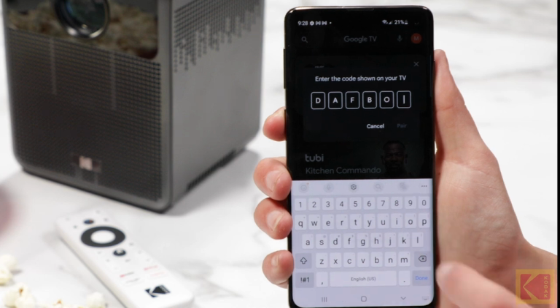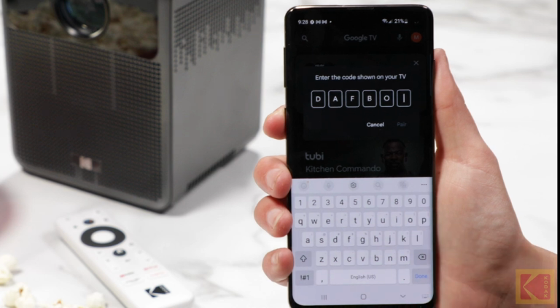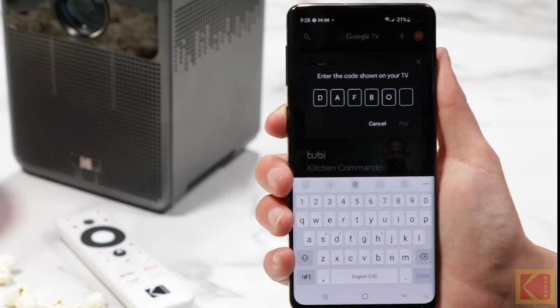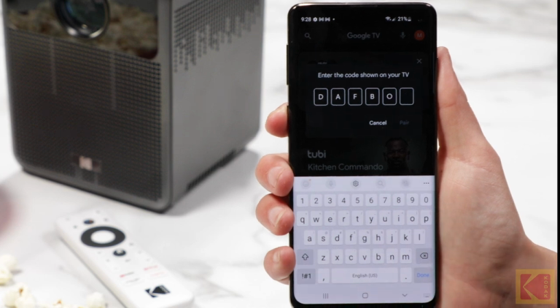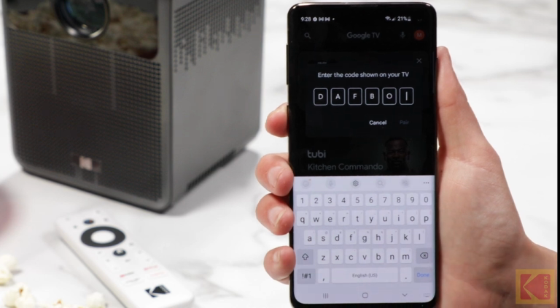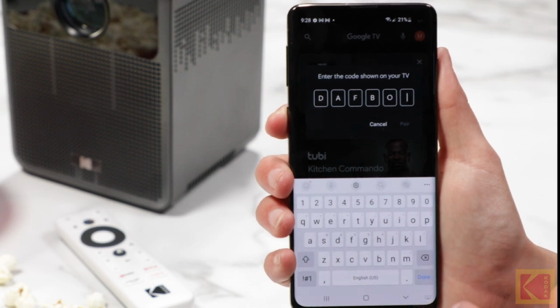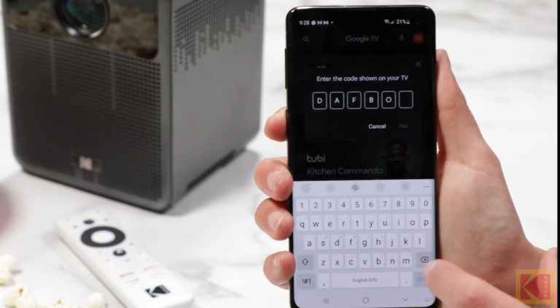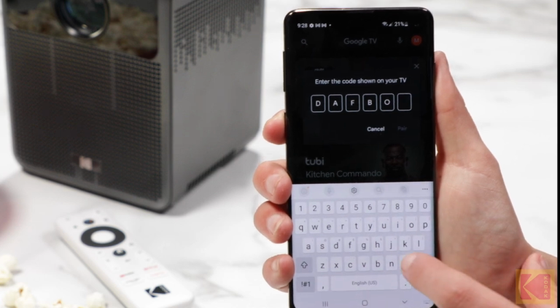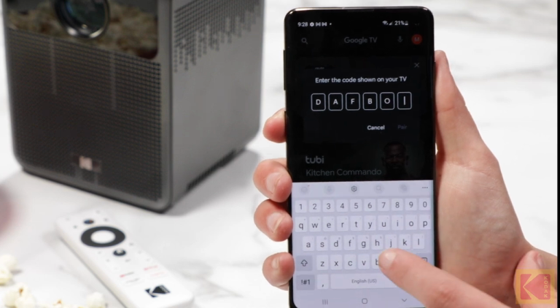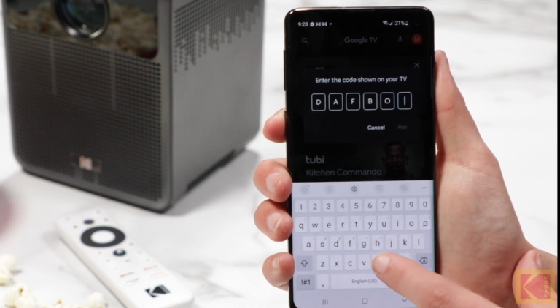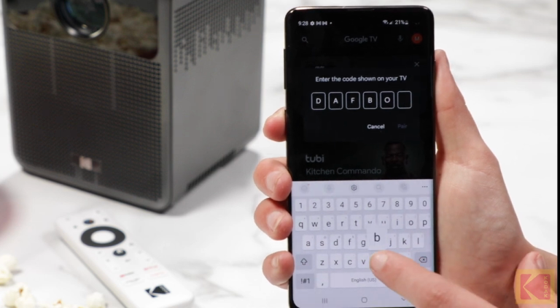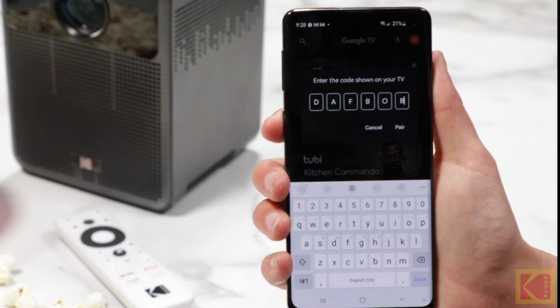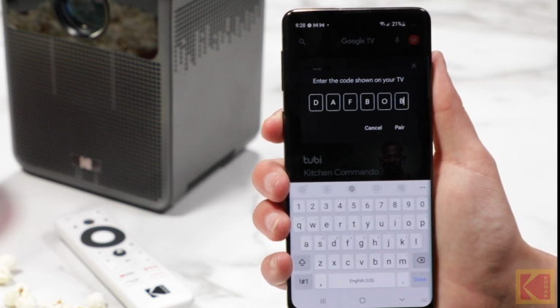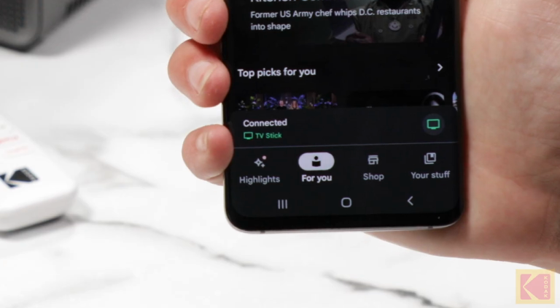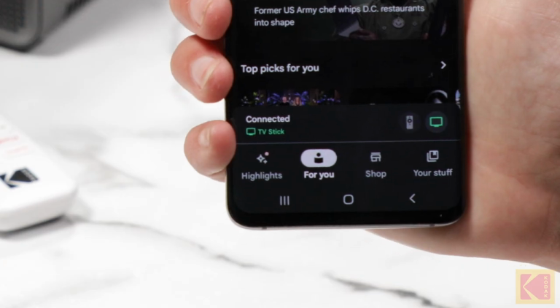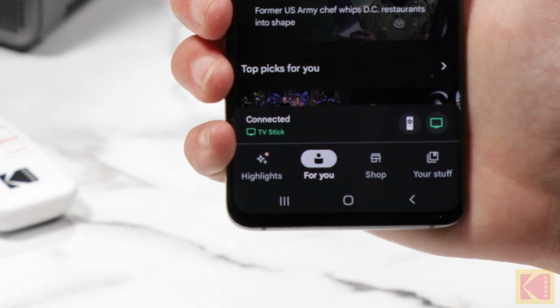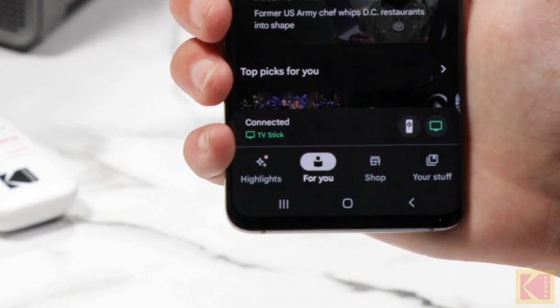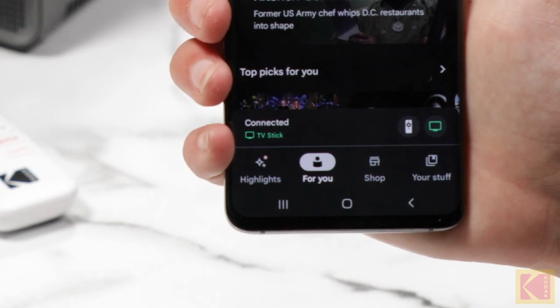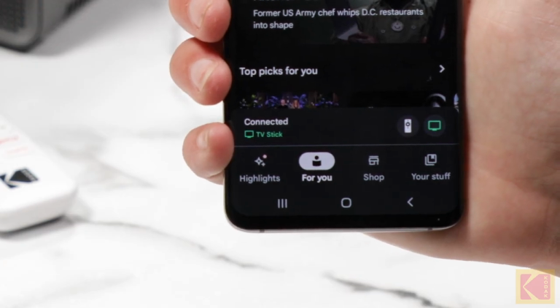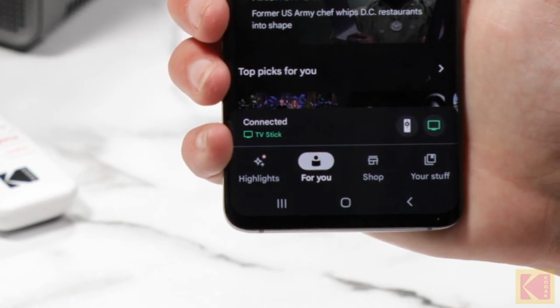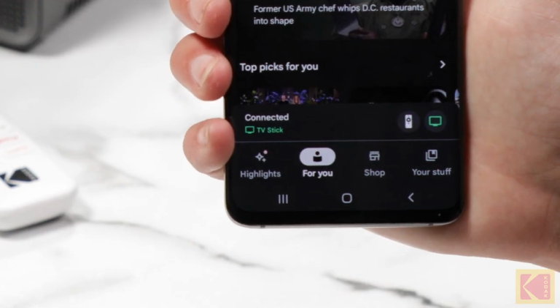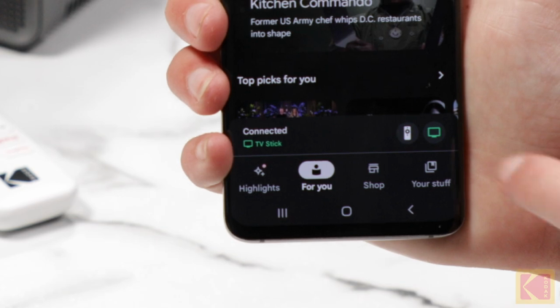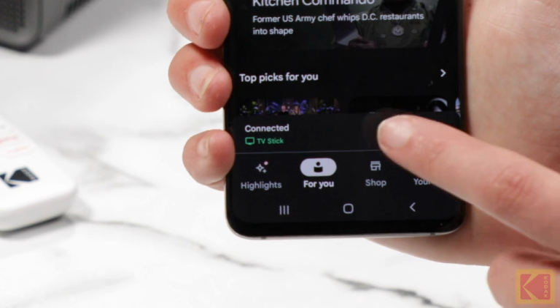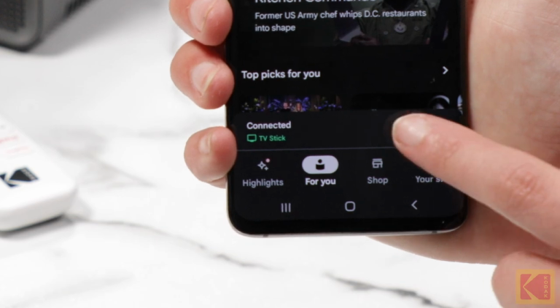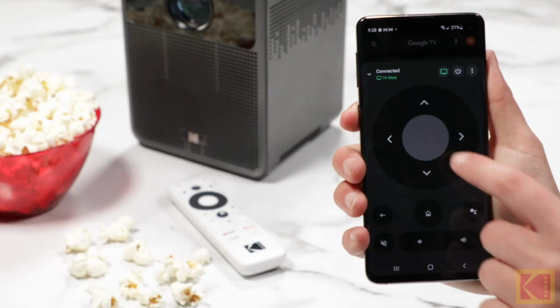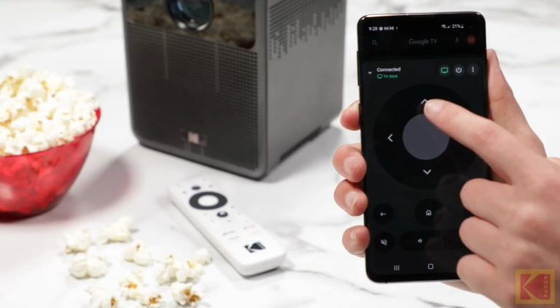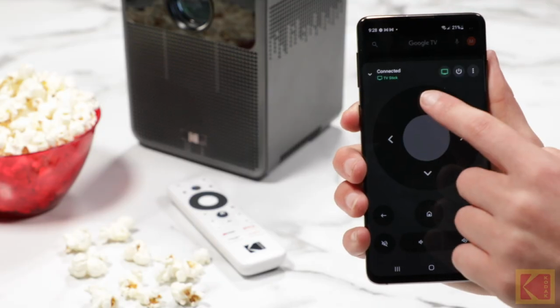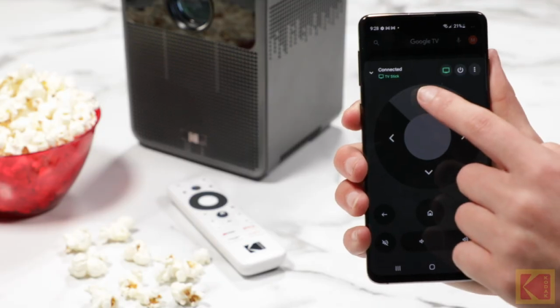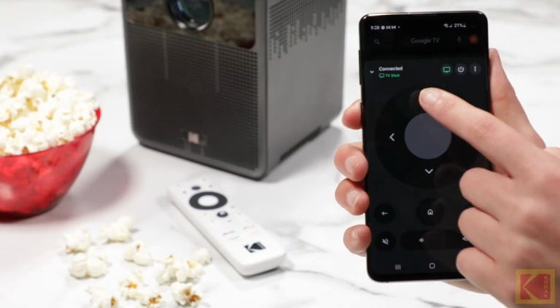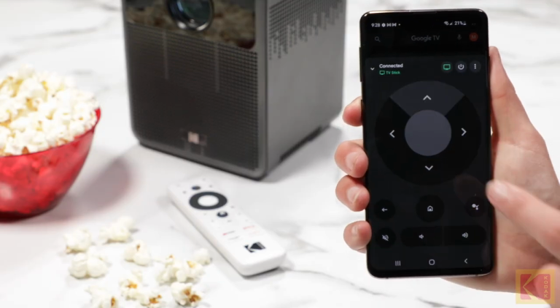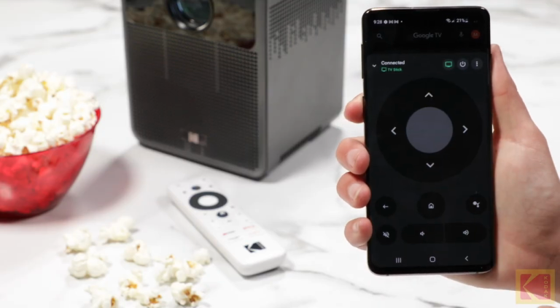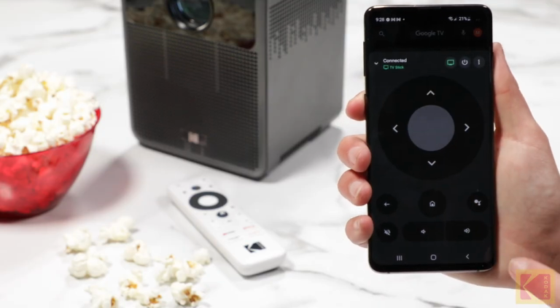Once this code is entered, the pairing process will begin. Now, you should be able to use your phone as a remote control for the projector.